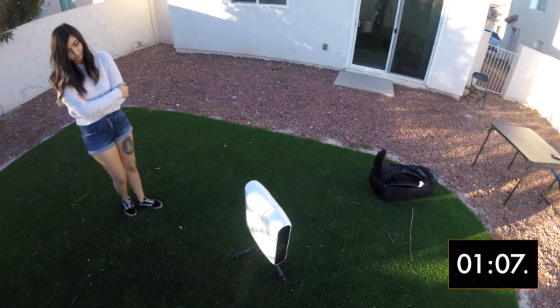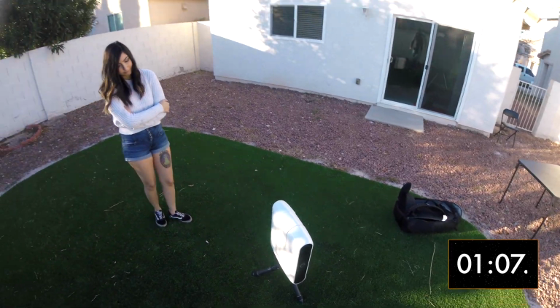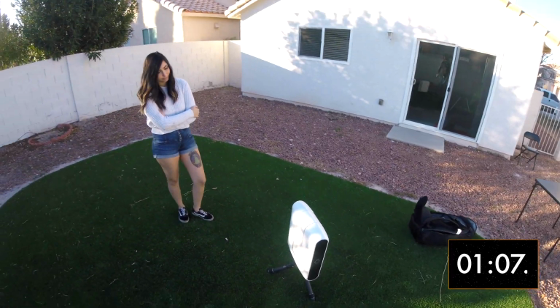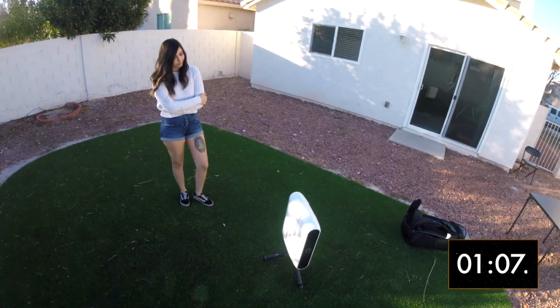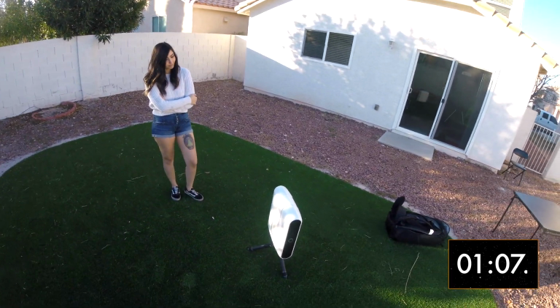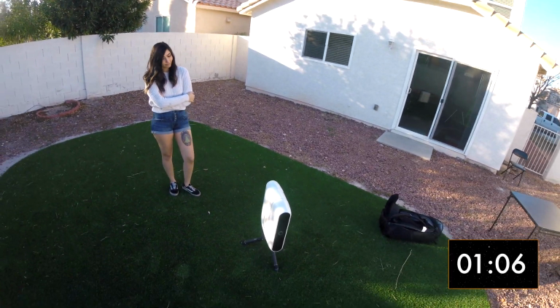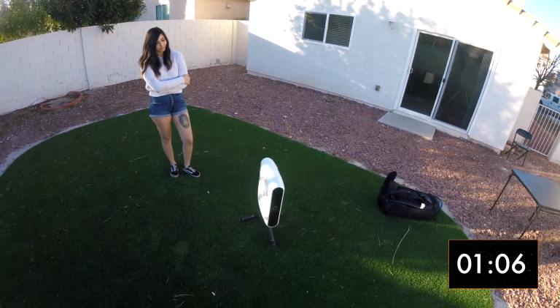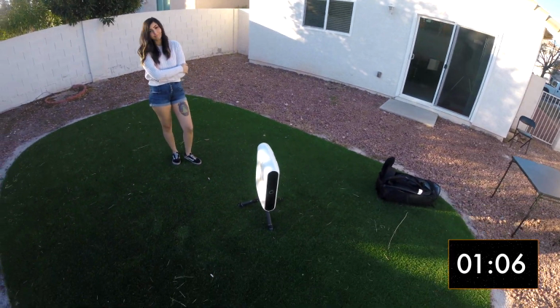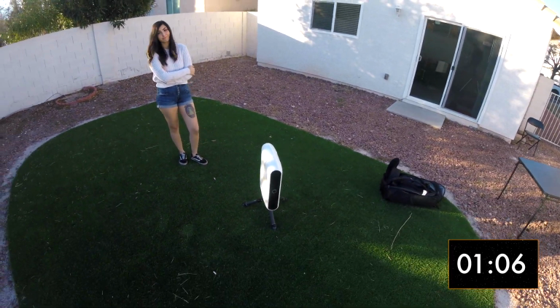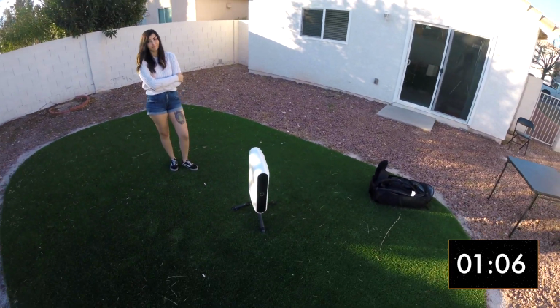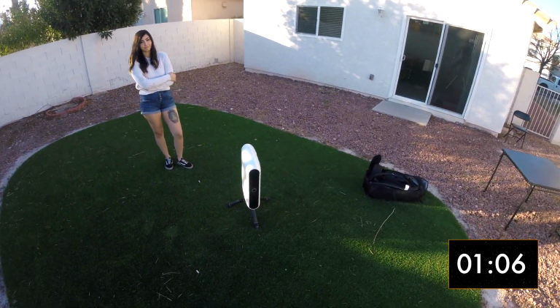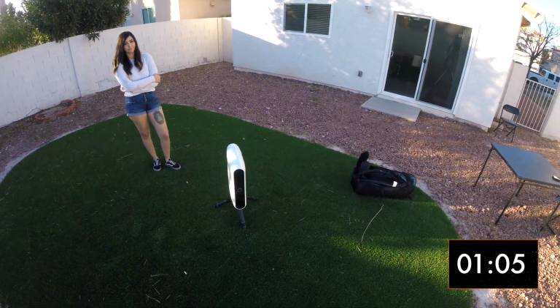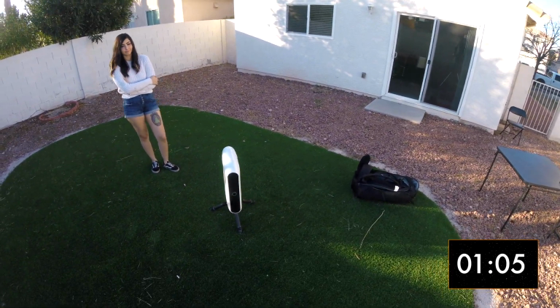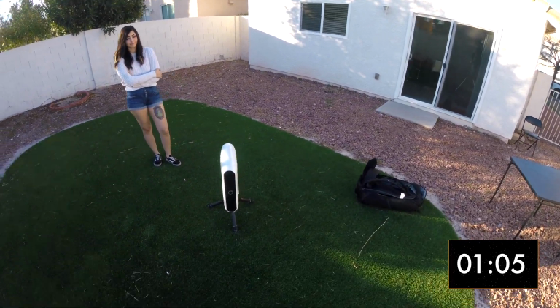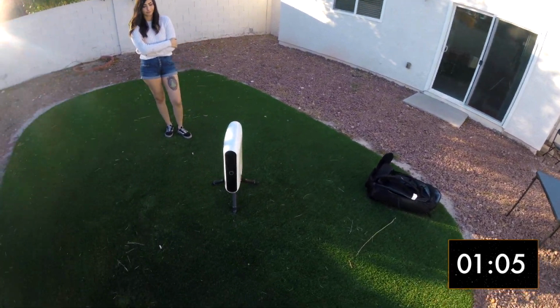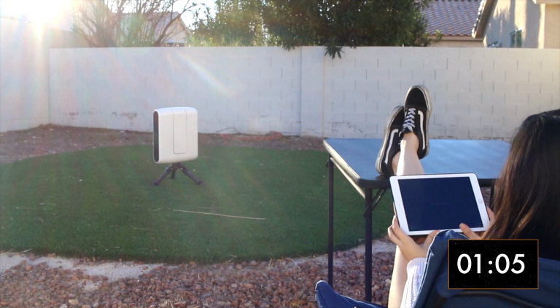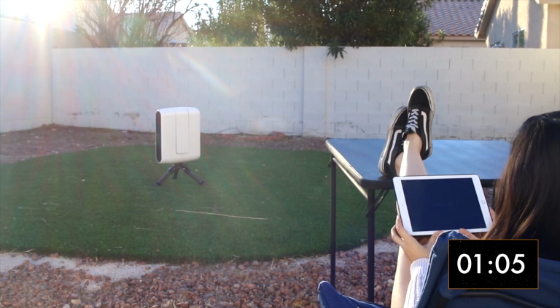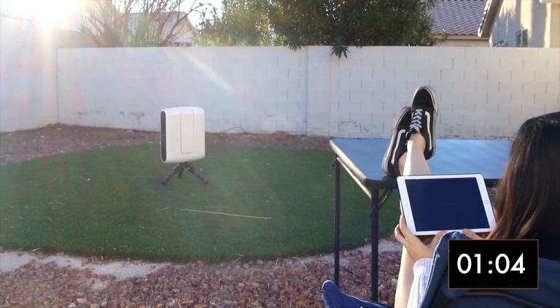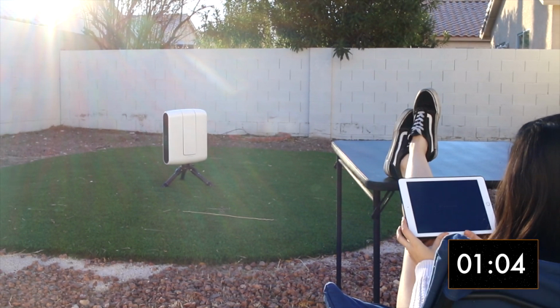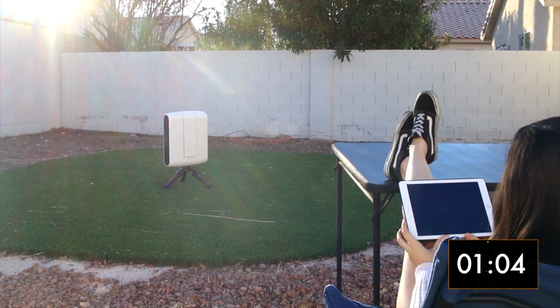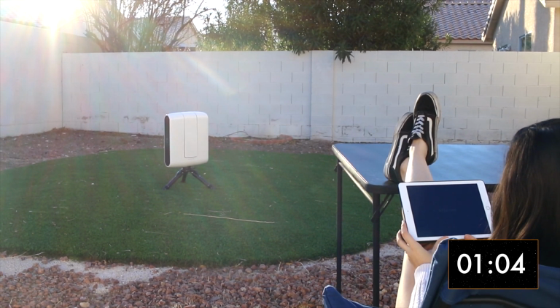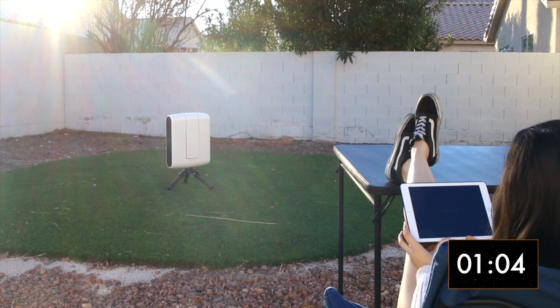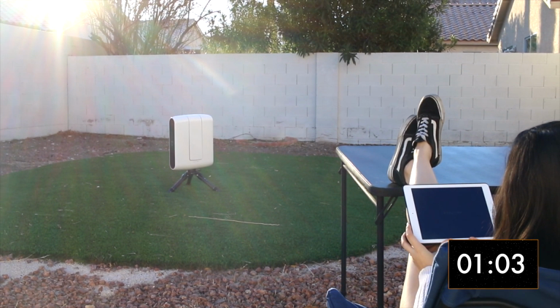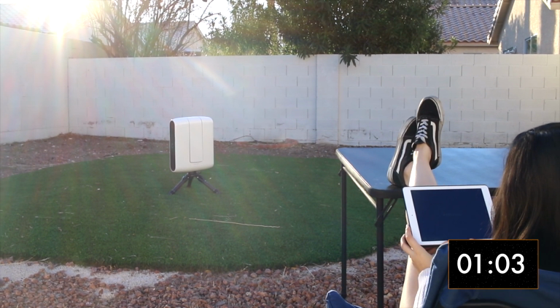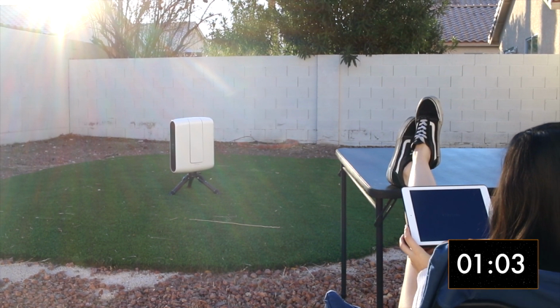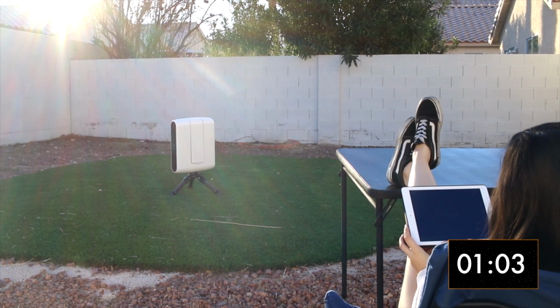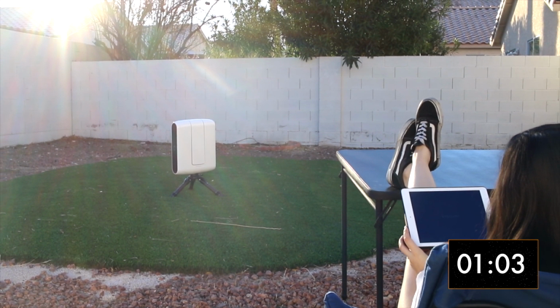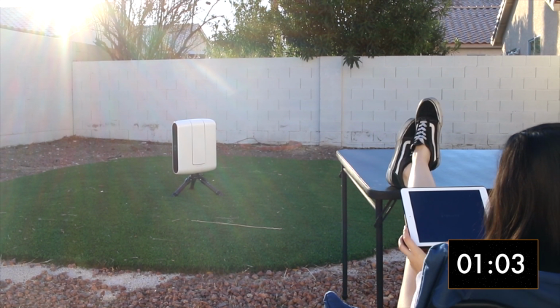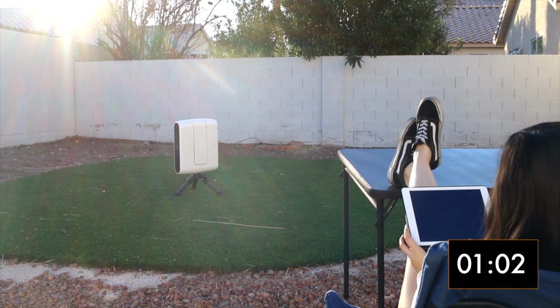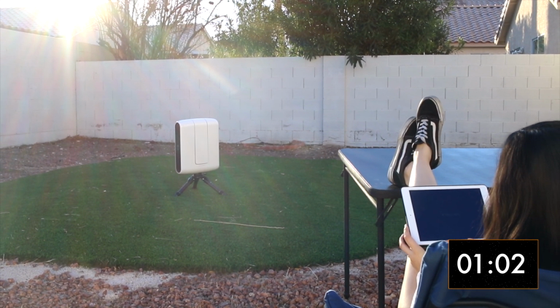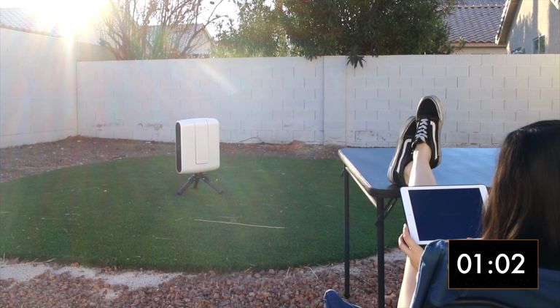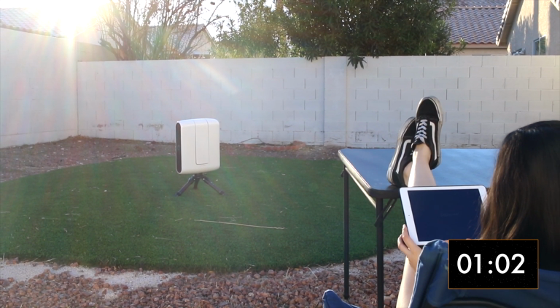If you want, you can start slewing Stellina around during the daytime, but we'll wait until it's dark.